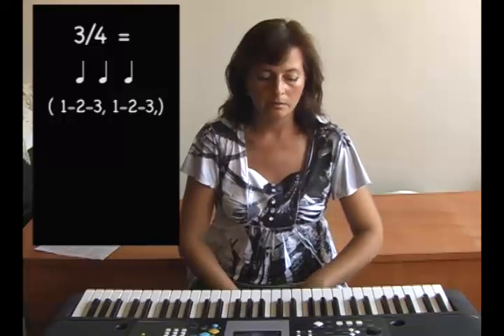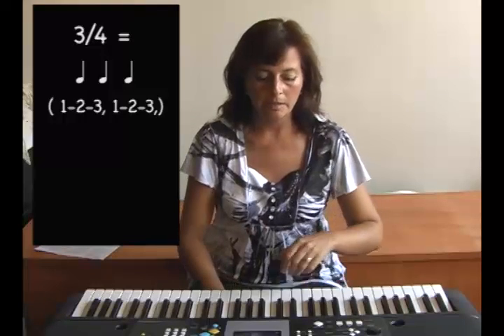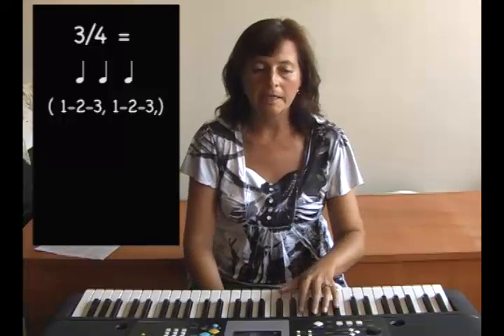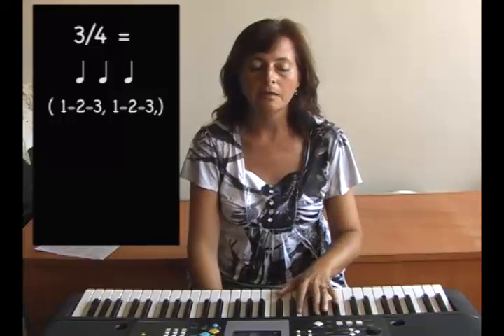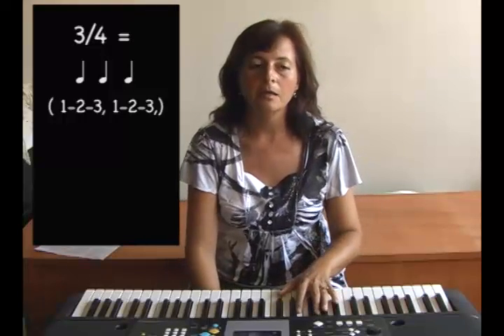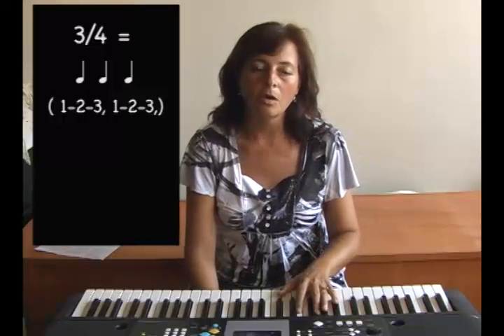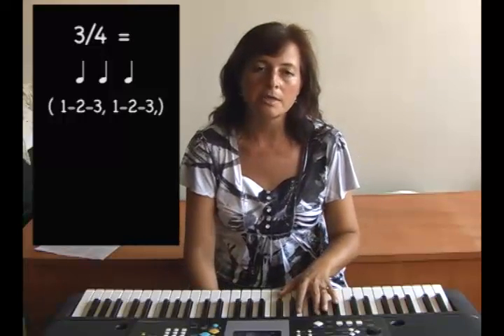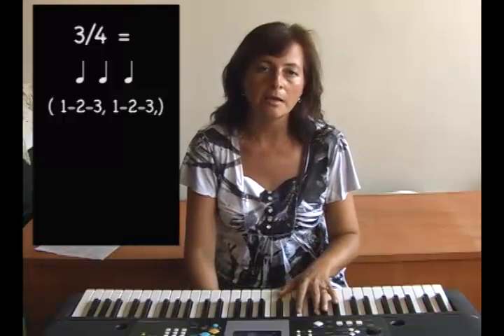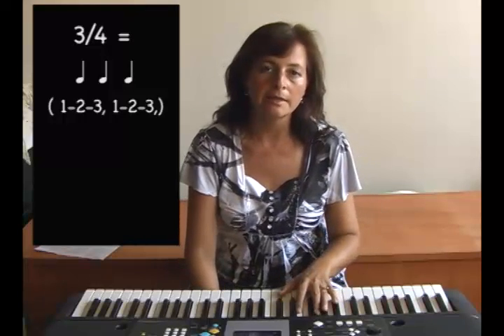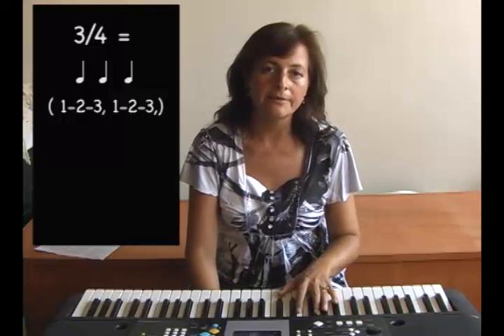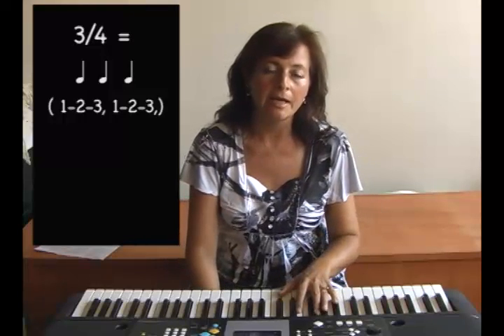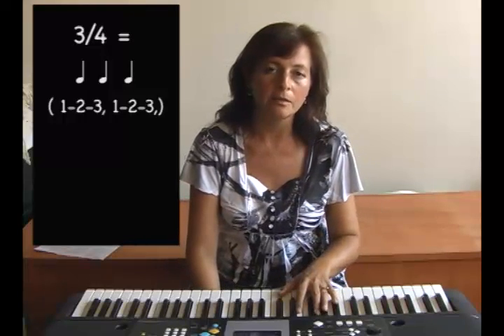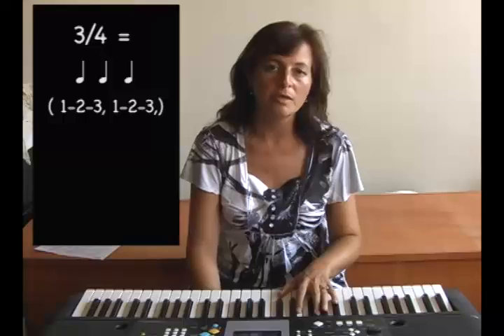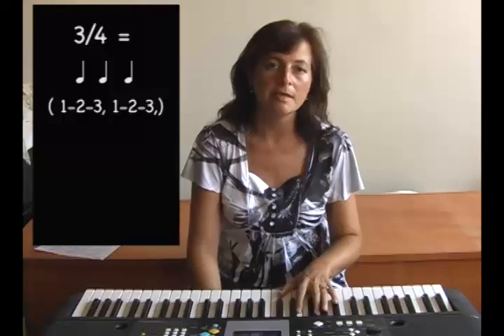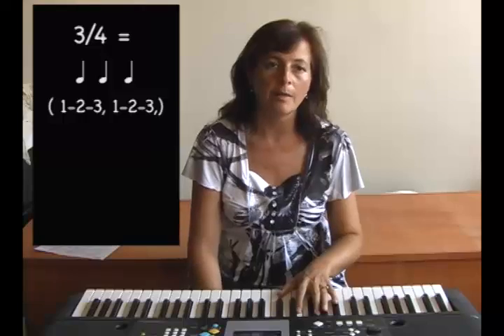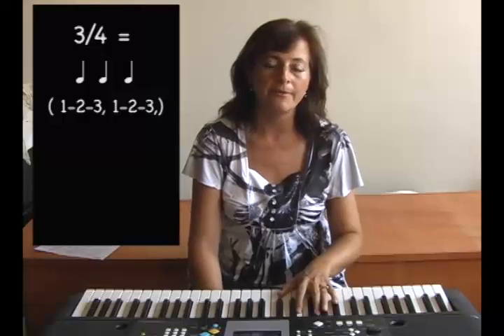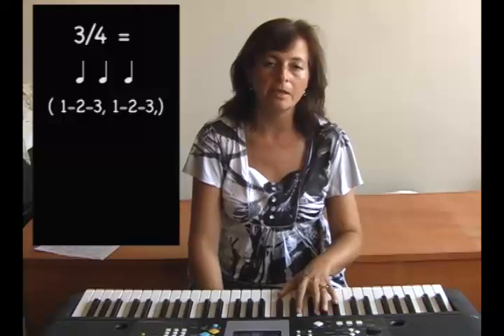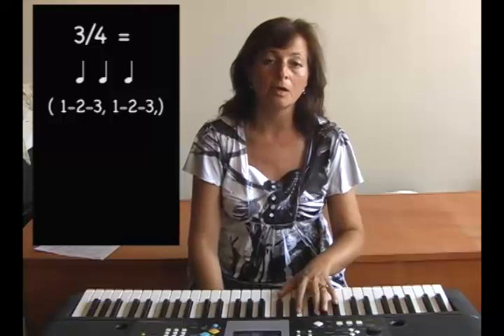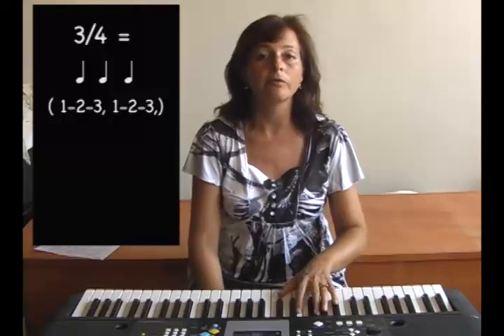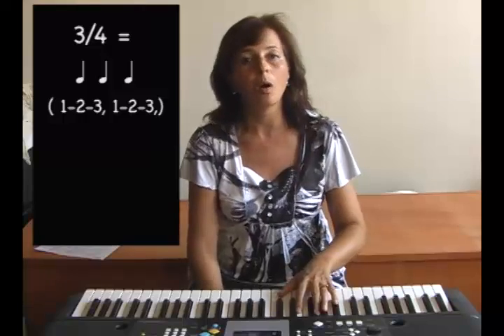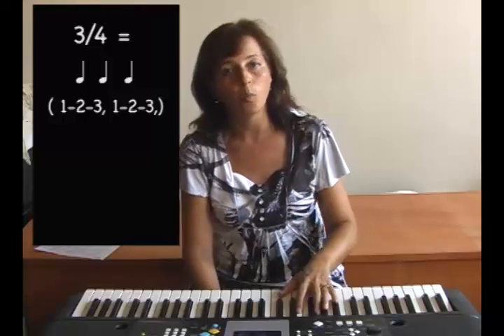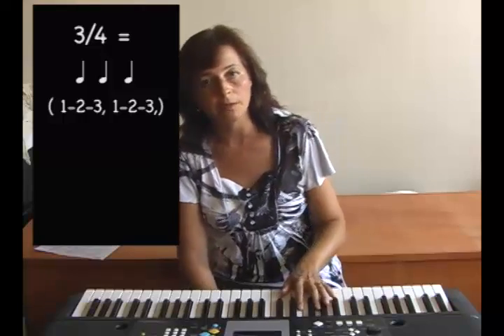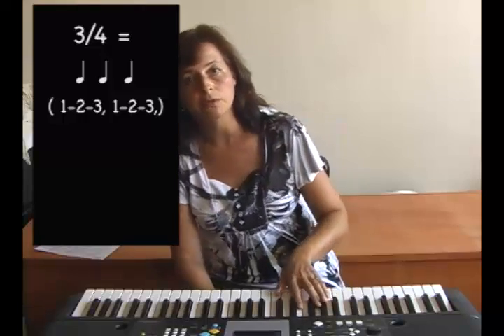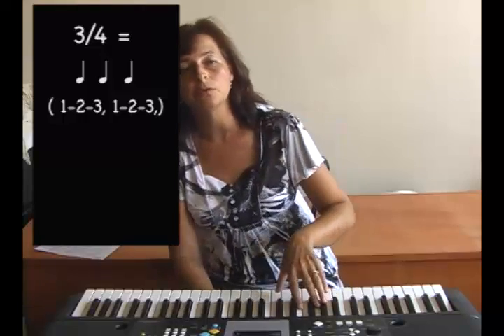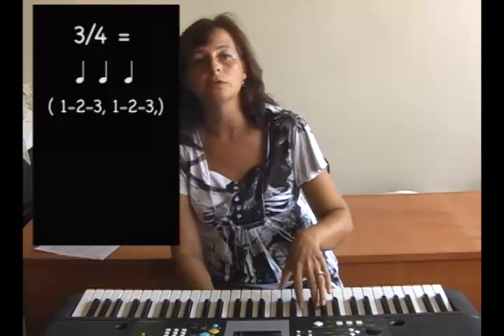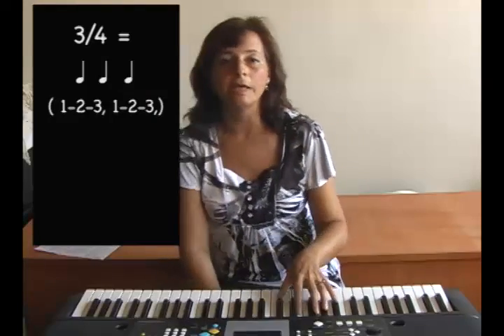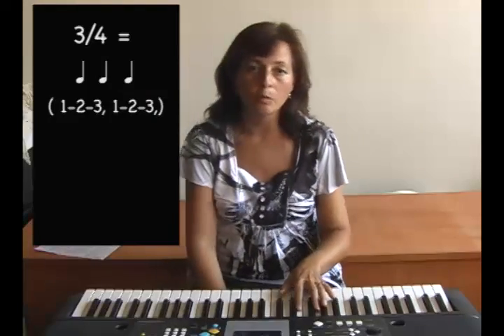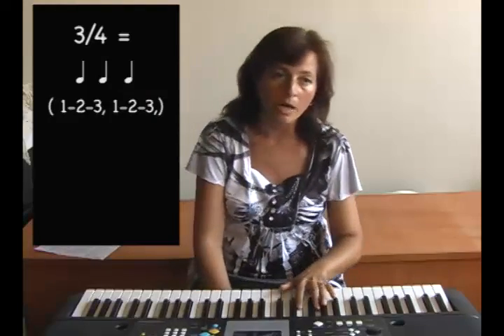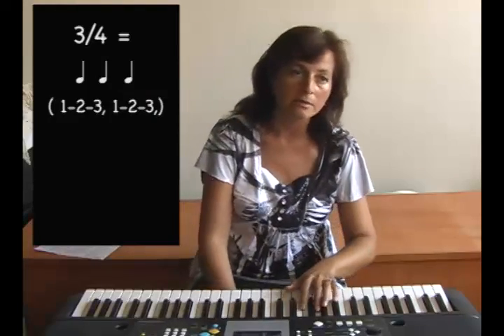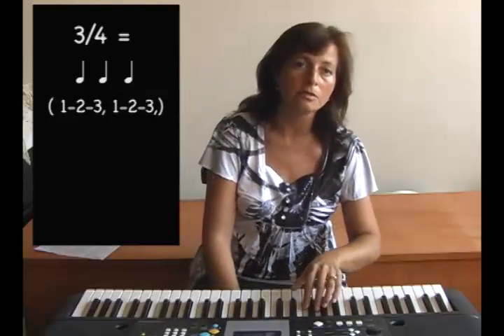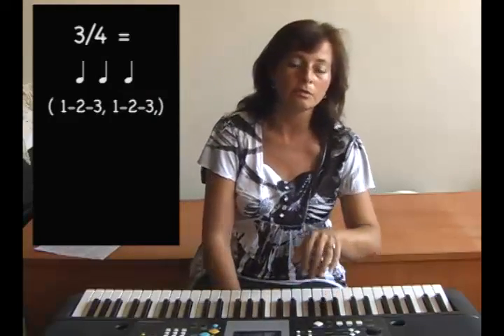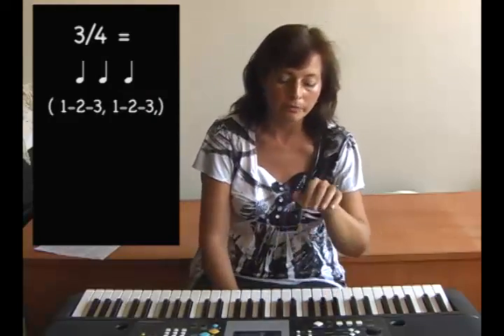Again, notice how the left hand will set up the feeling of 1-2-3. 1-2-3.